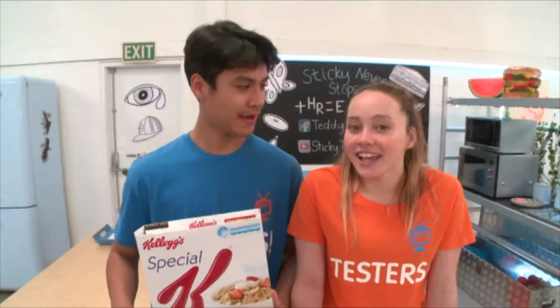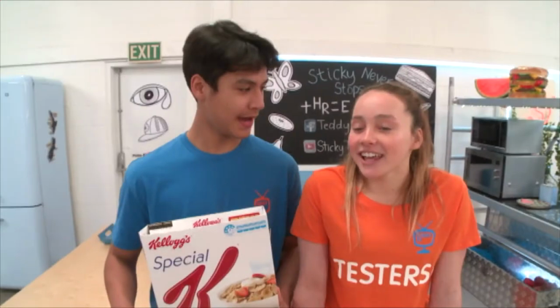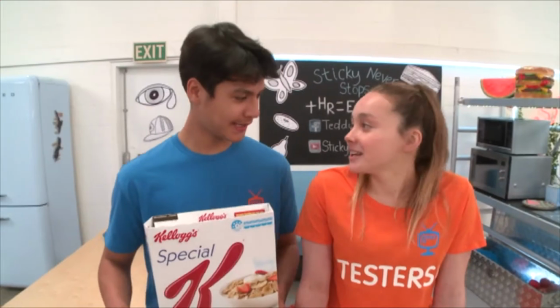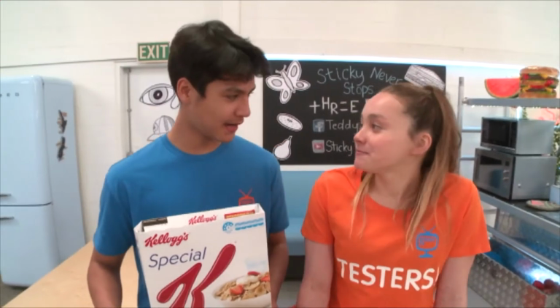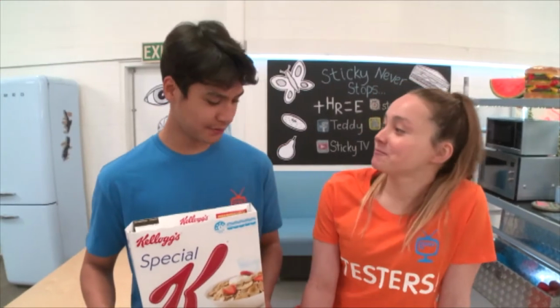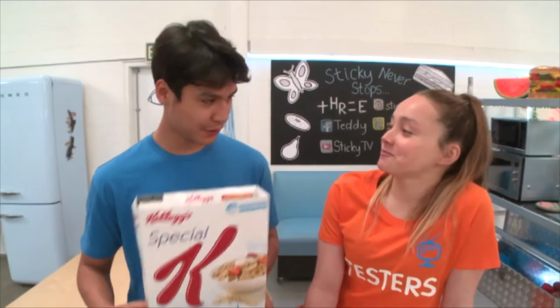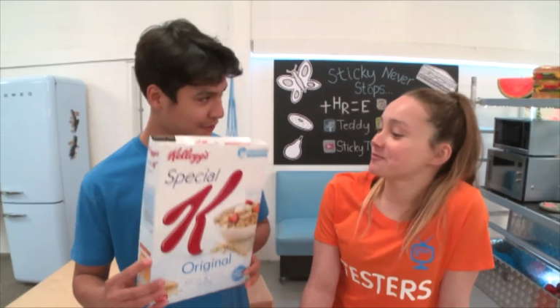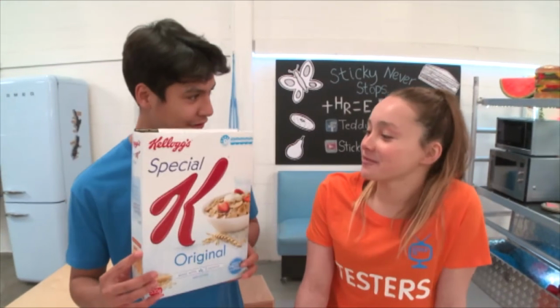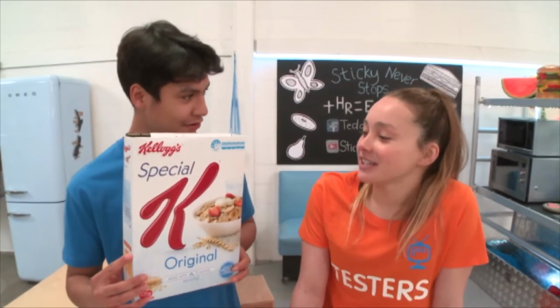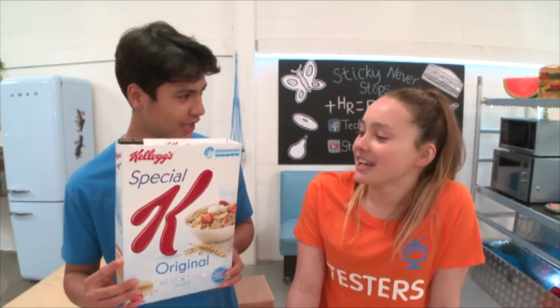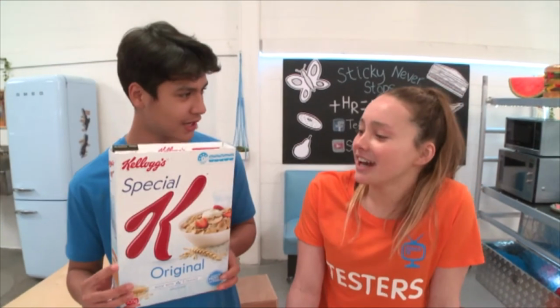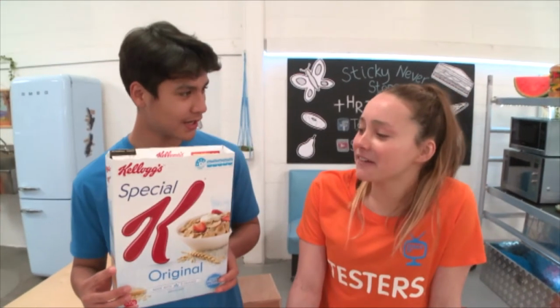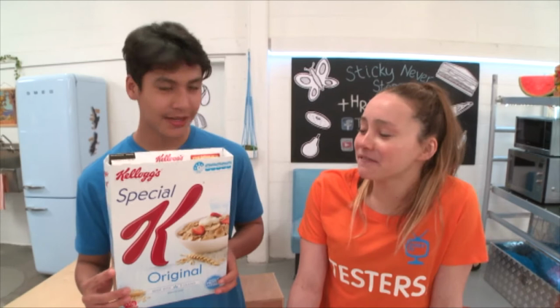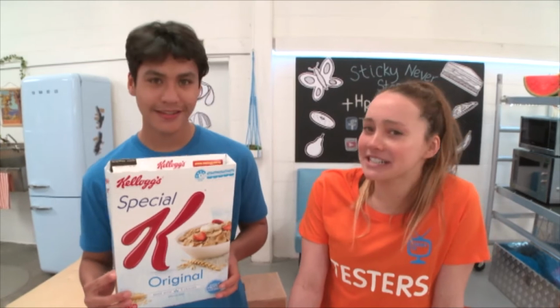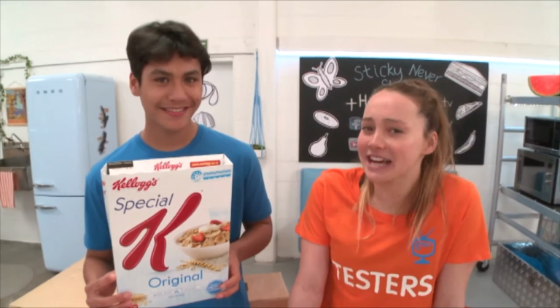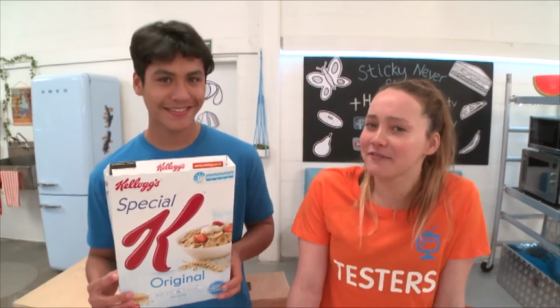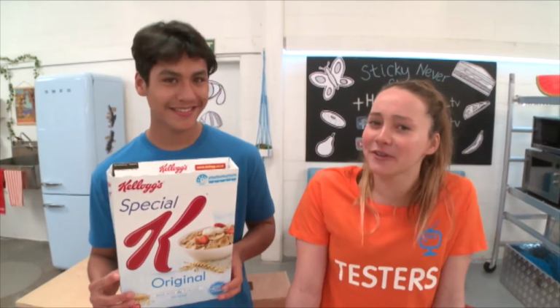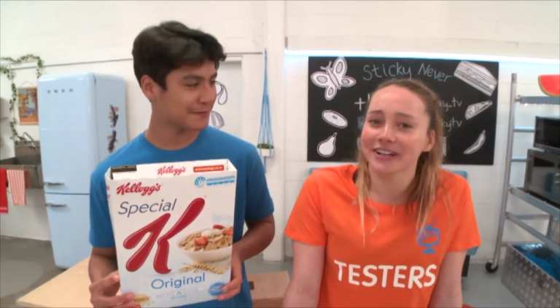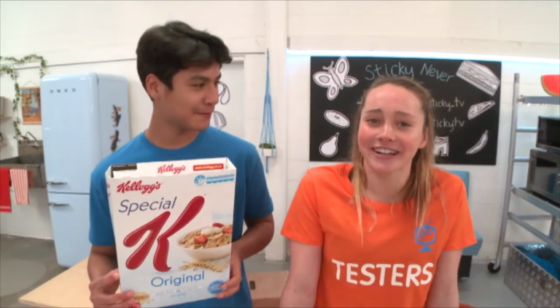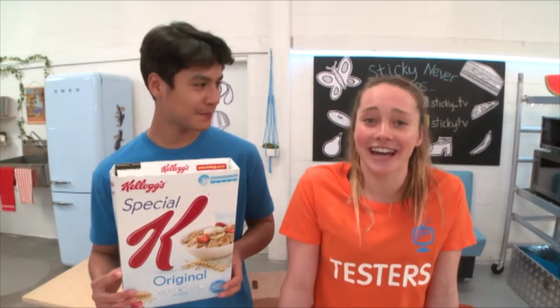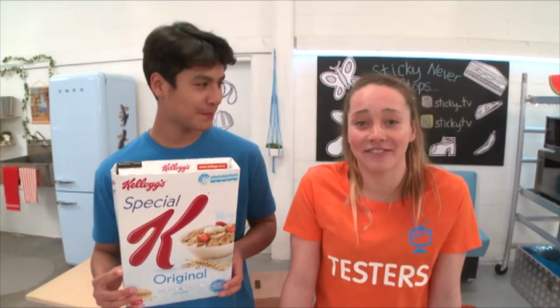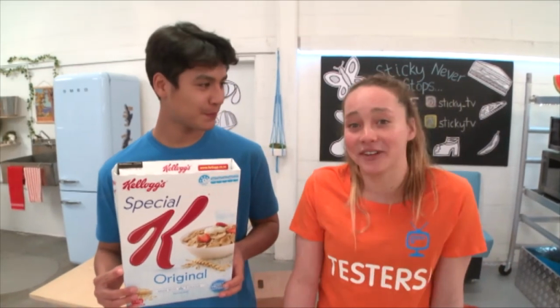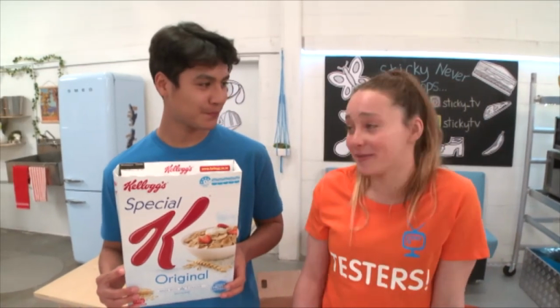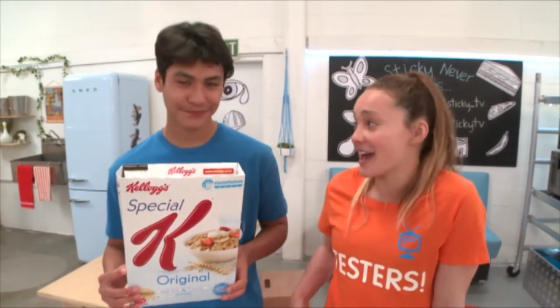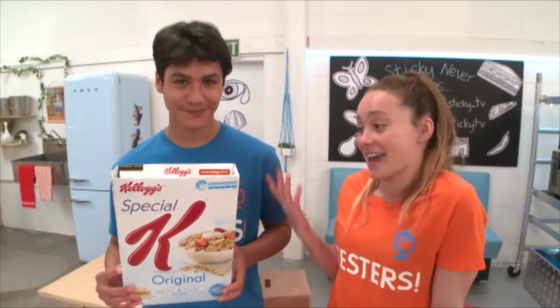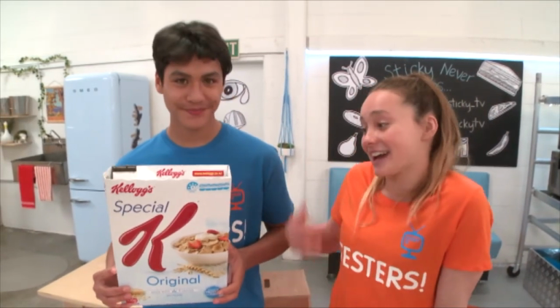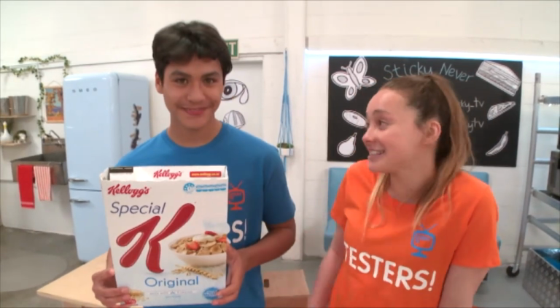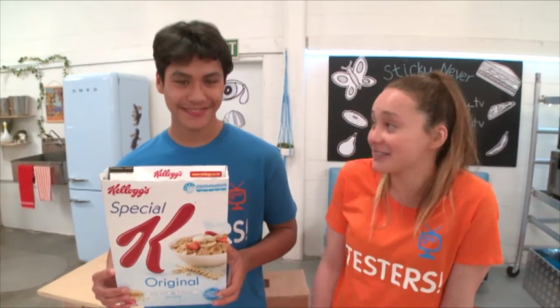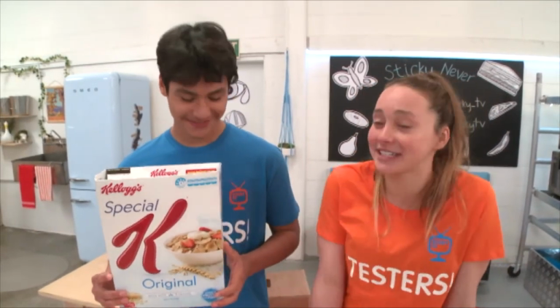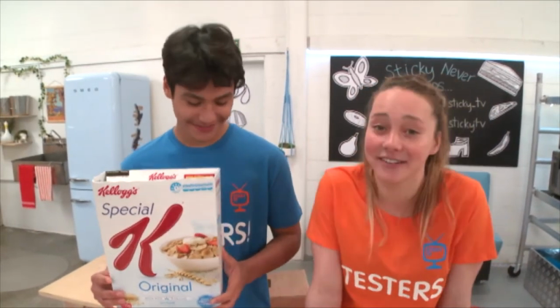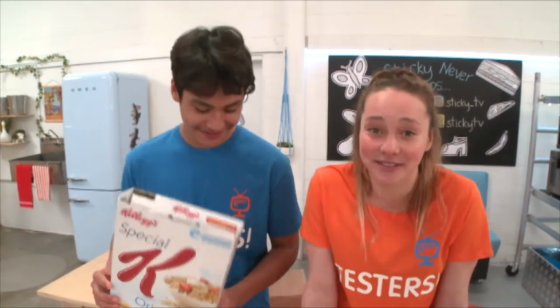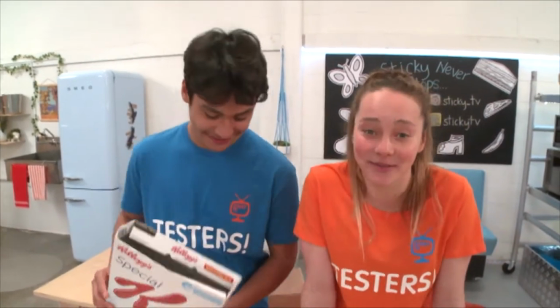Hey Star, do you want some cereal? It's like four o'clock in the afternoon, but hey, I need some energy for swimming.